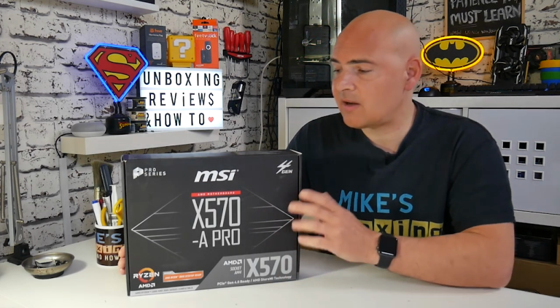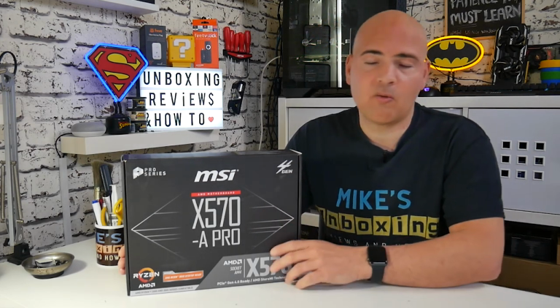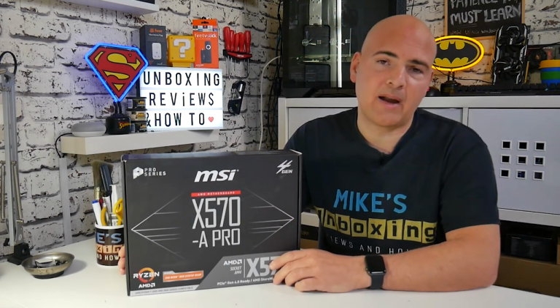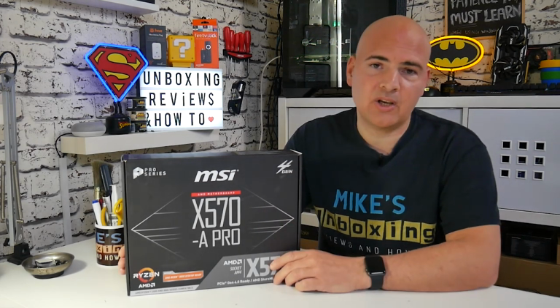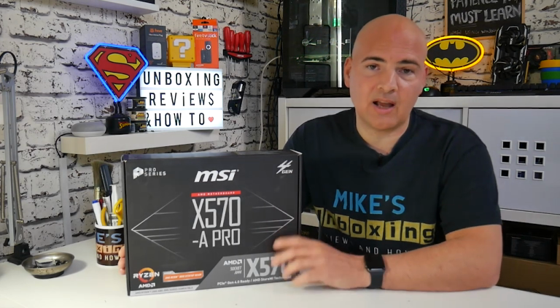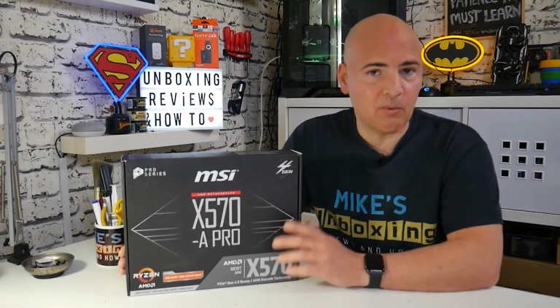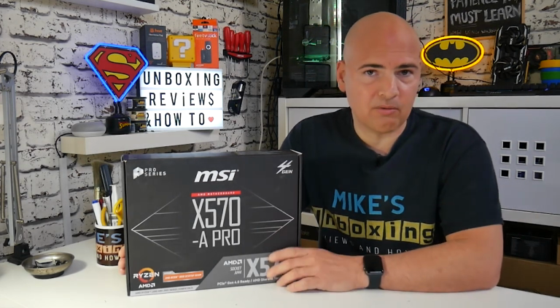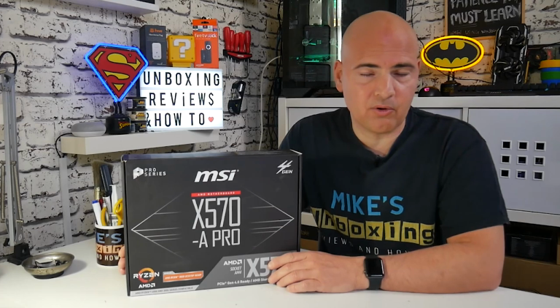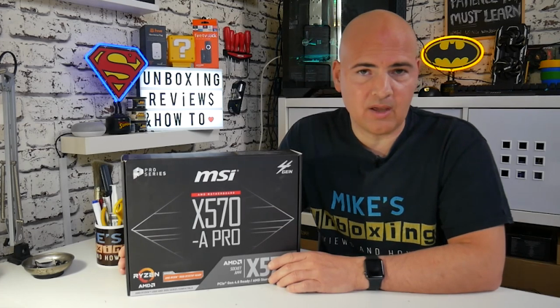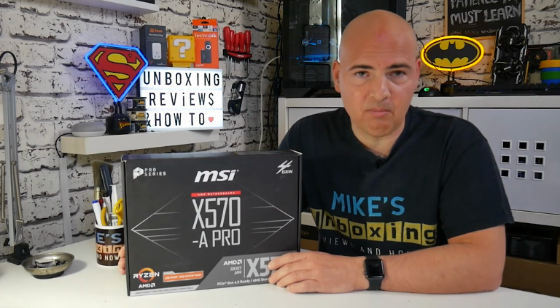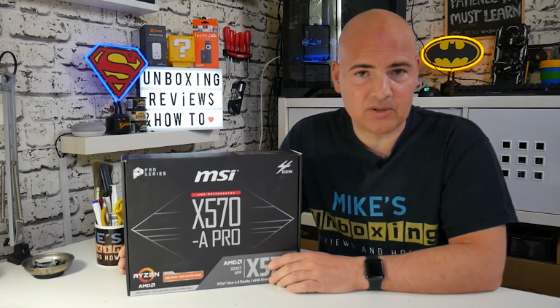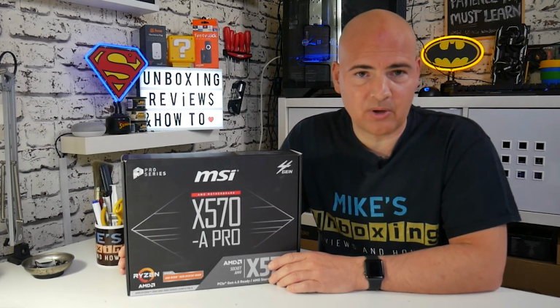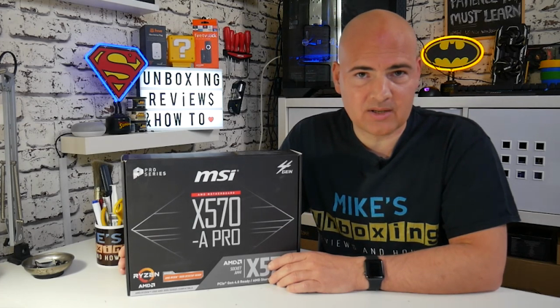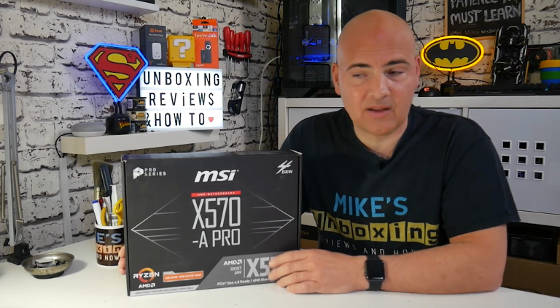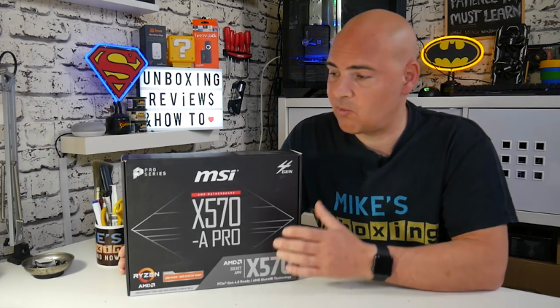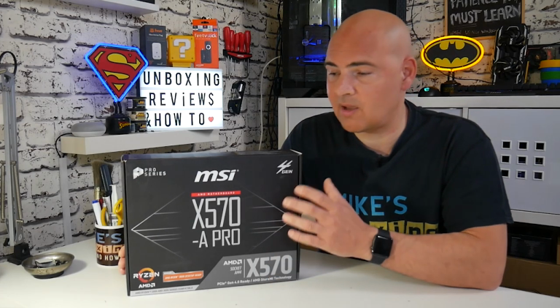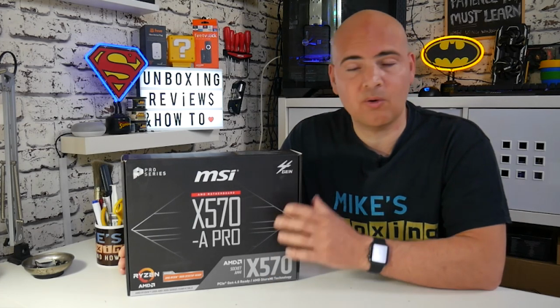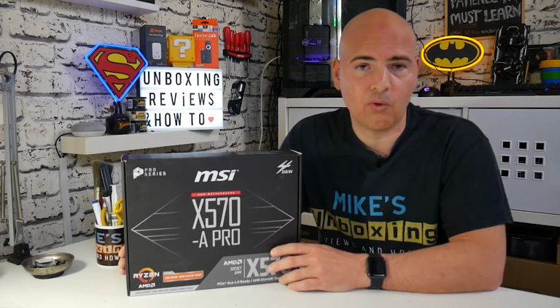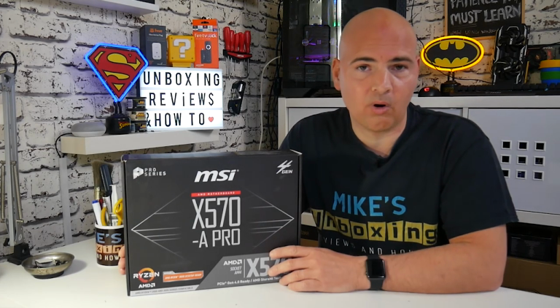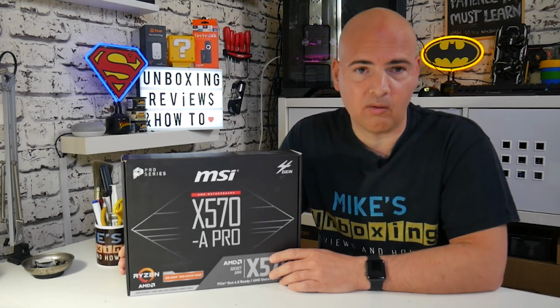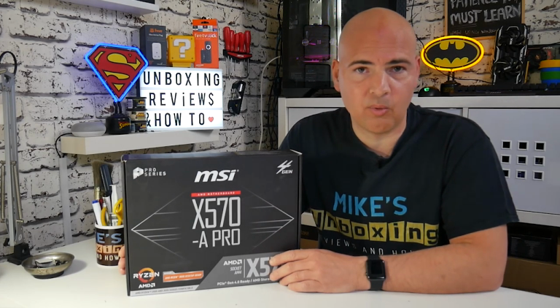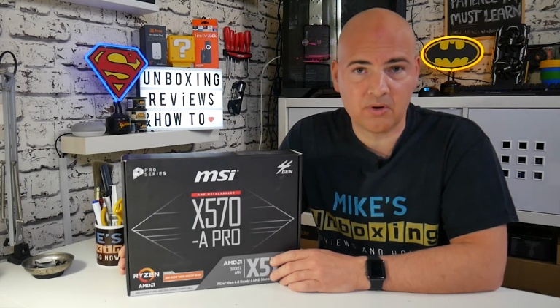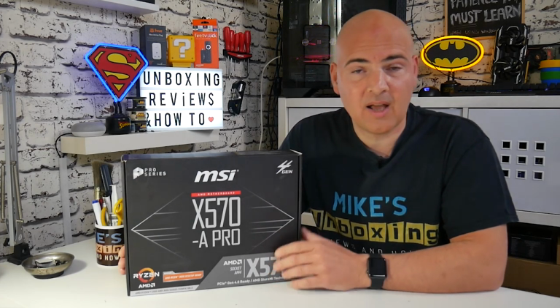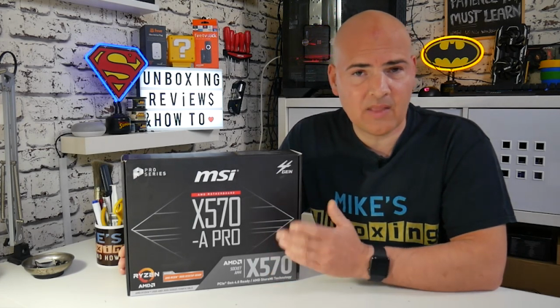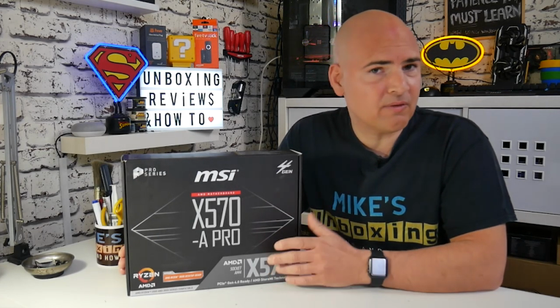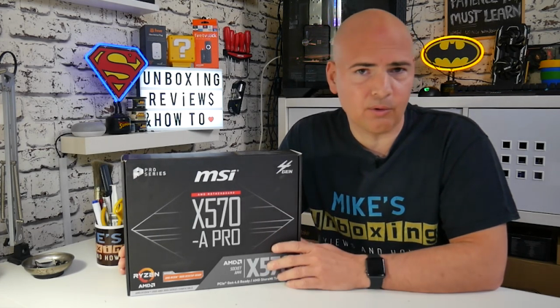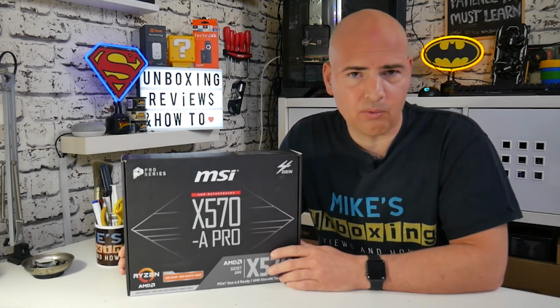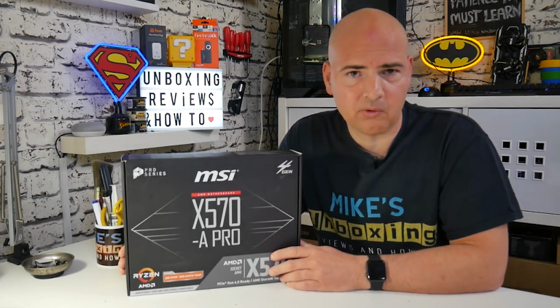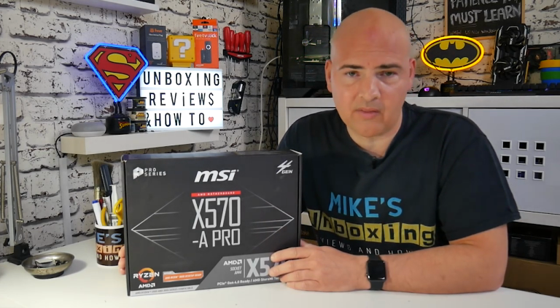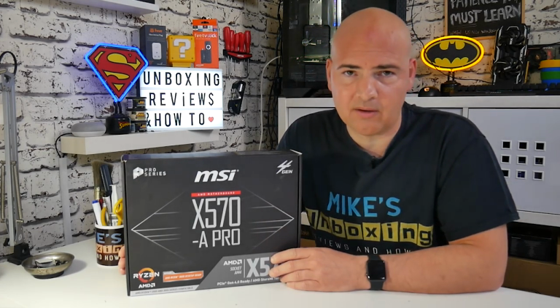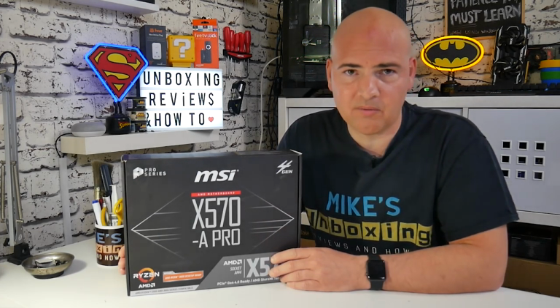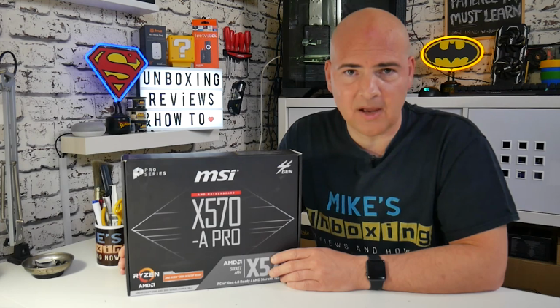Let's take a look at the packaging, then we'll go through the unboxing process, give you a tour of the board, and then my final thoughts at the end of the video.